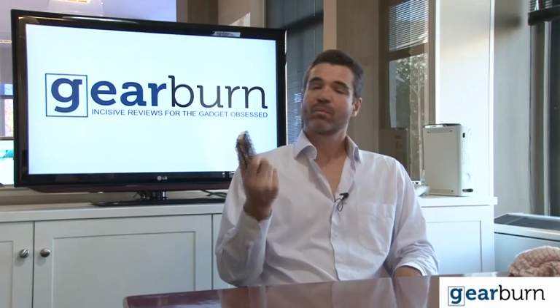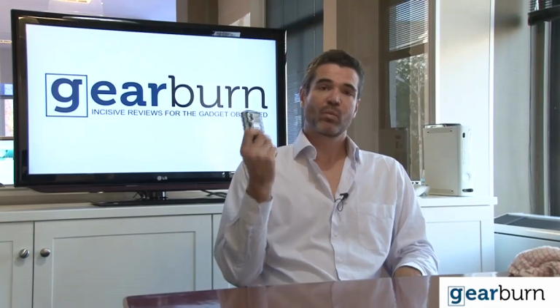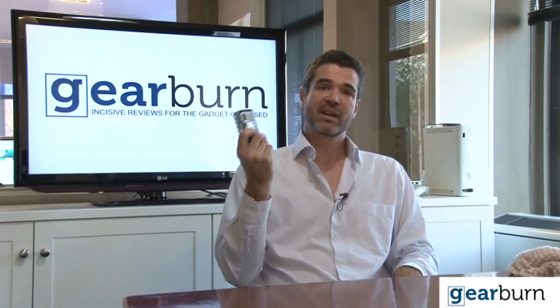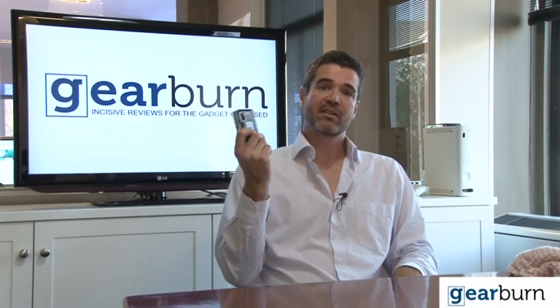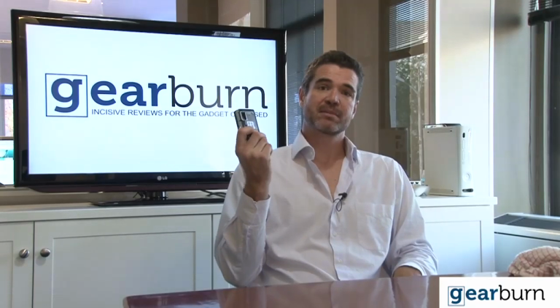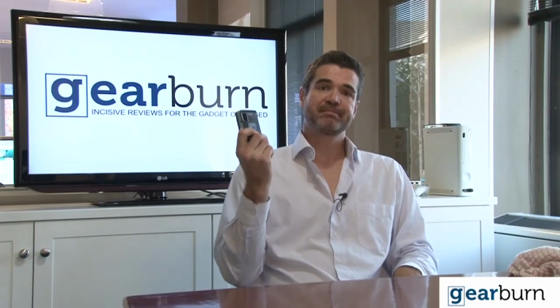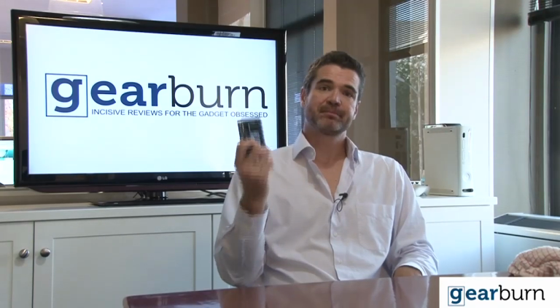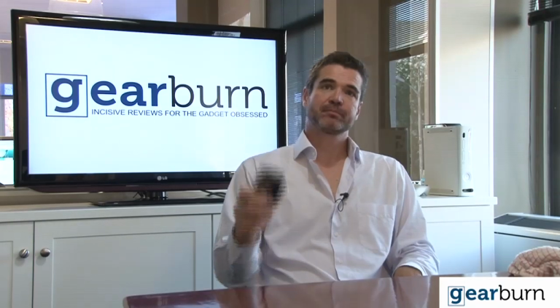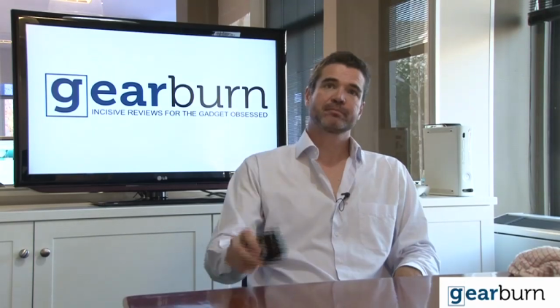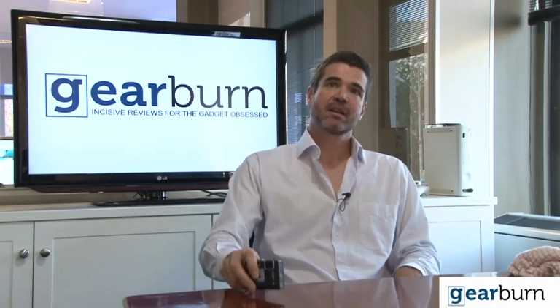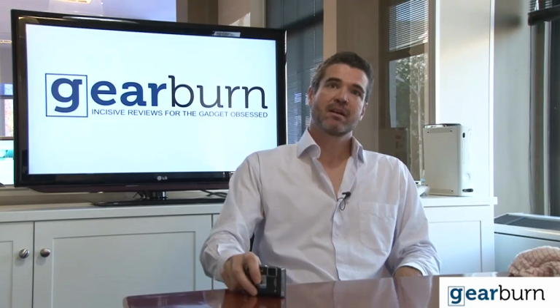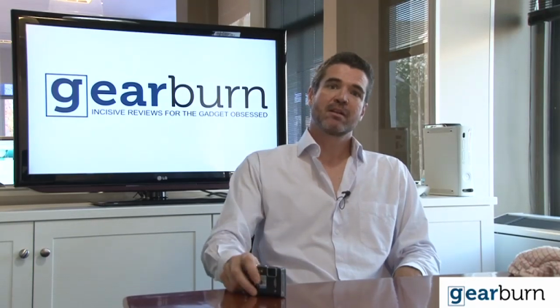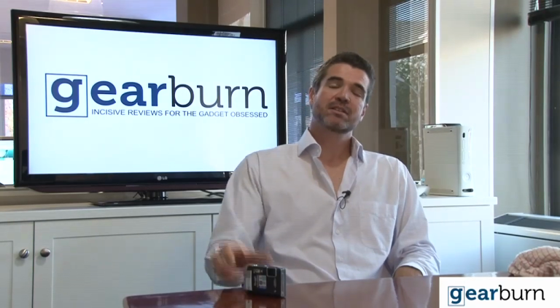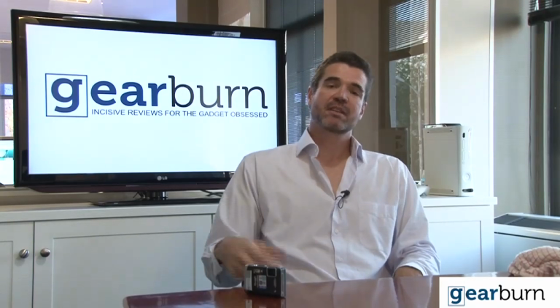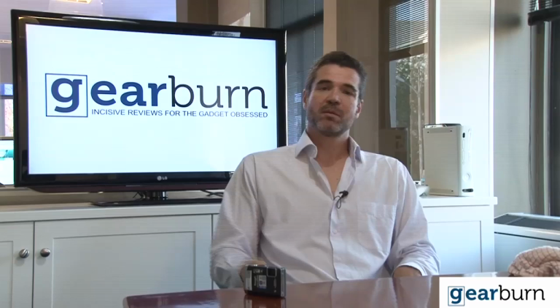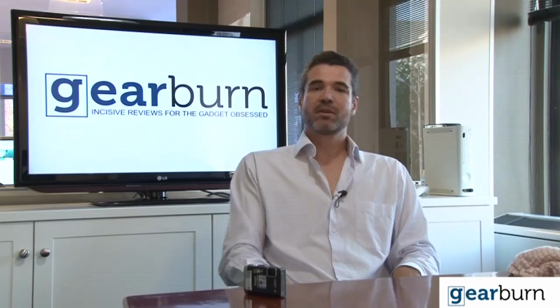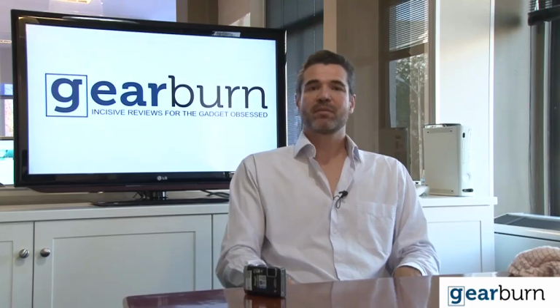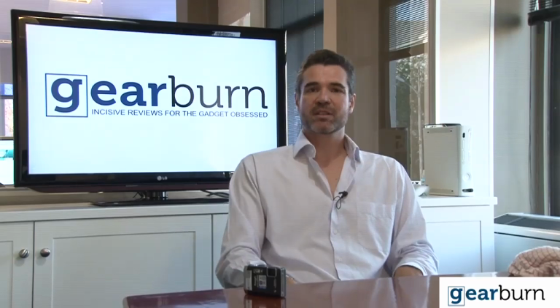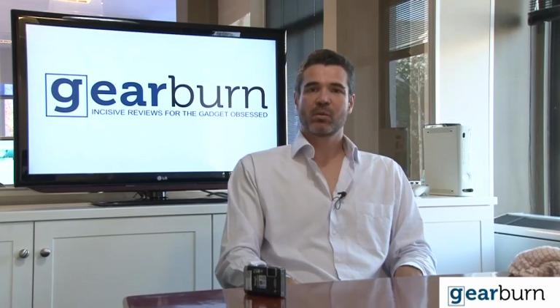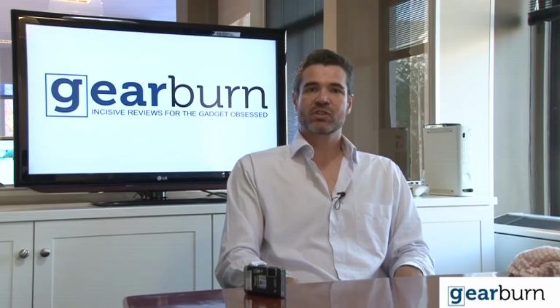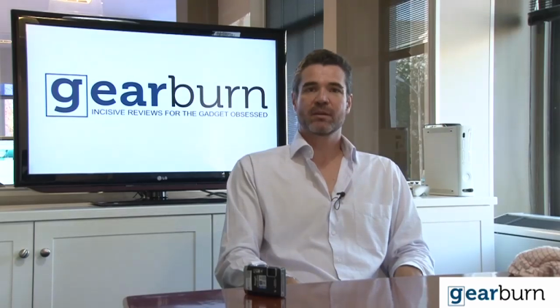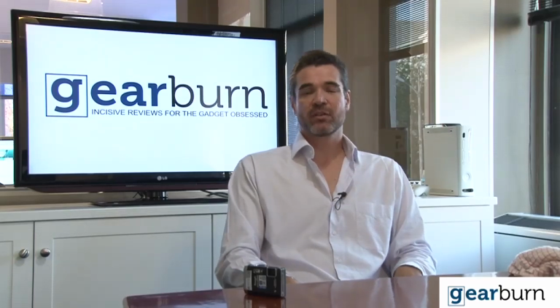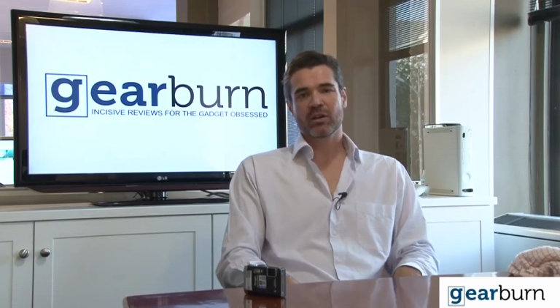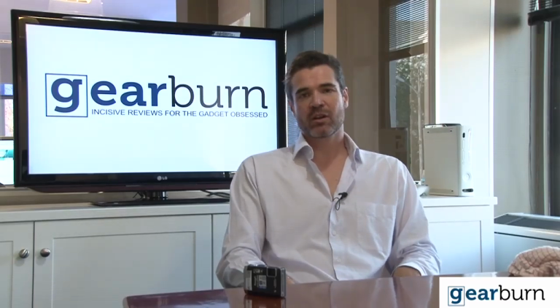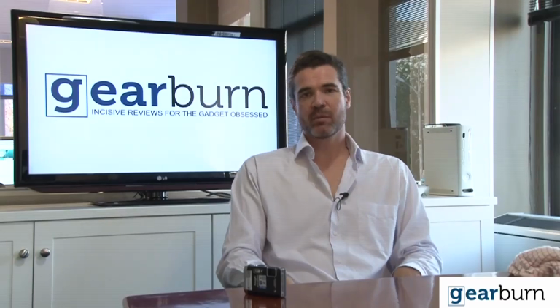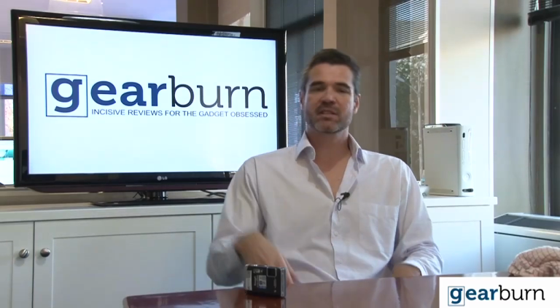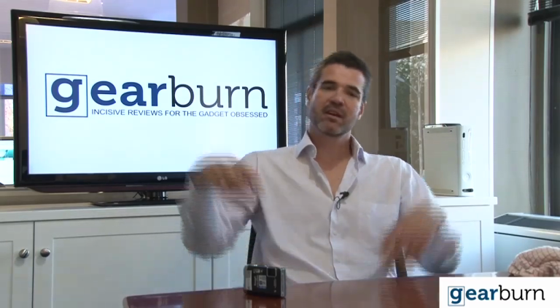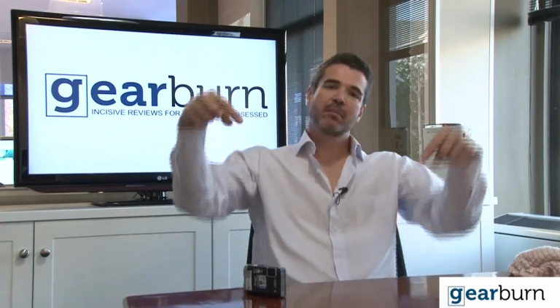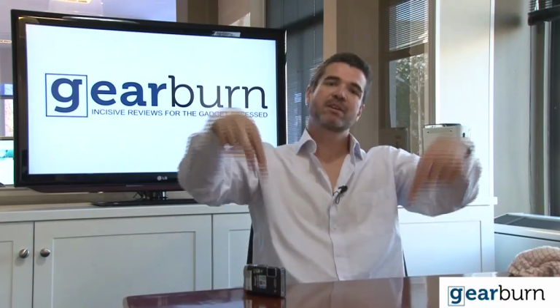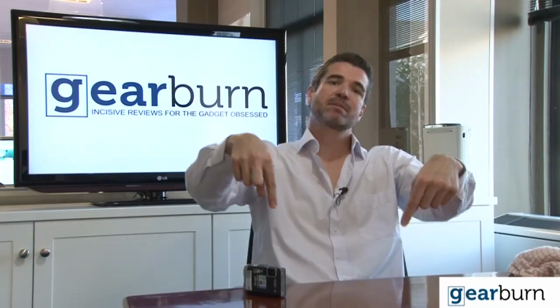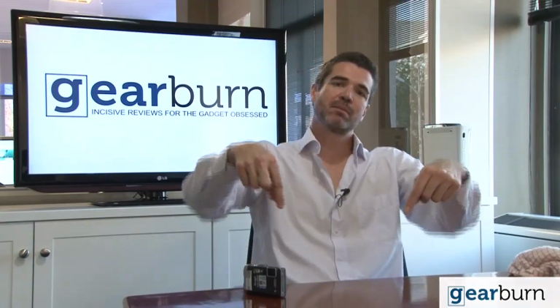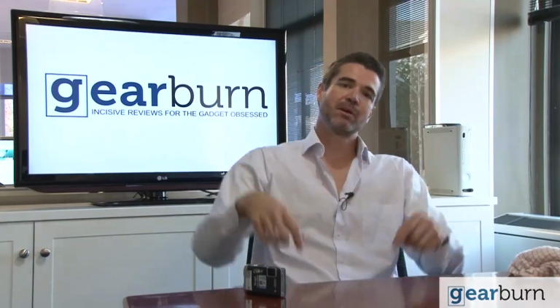We gear it. This is GearBurn. Thanks for watching — if you've got any comments, paste them below.